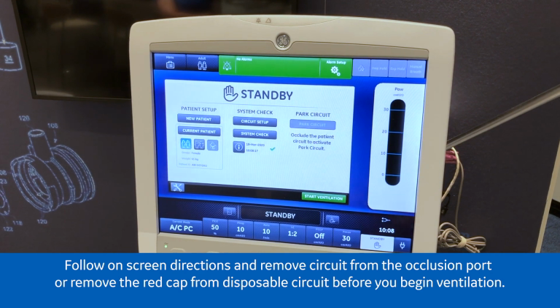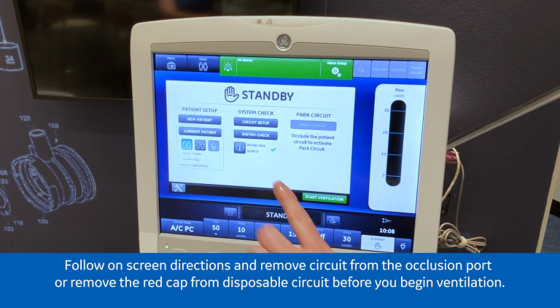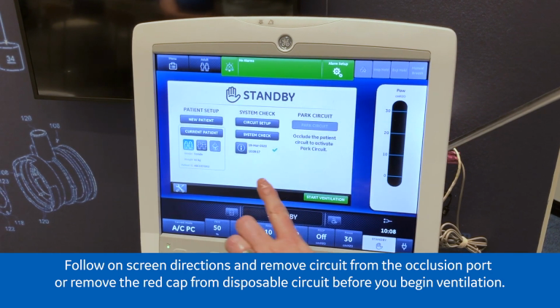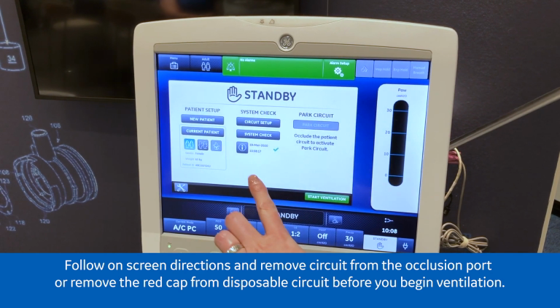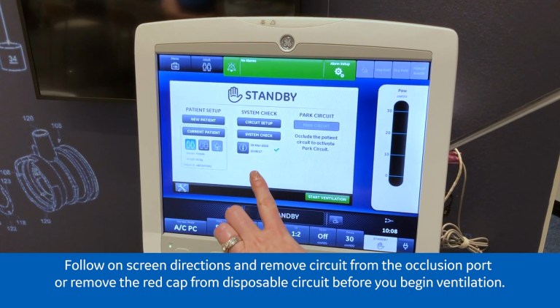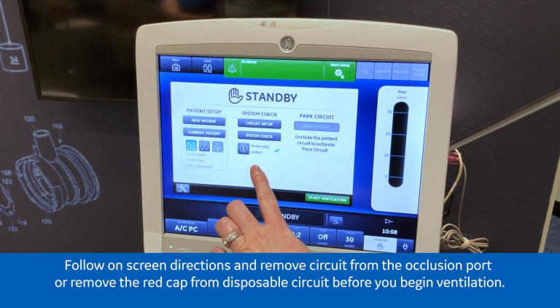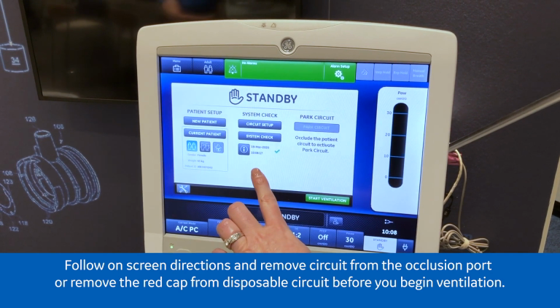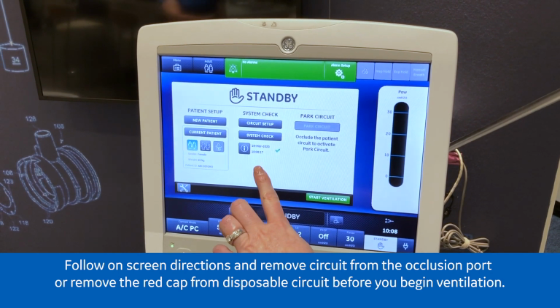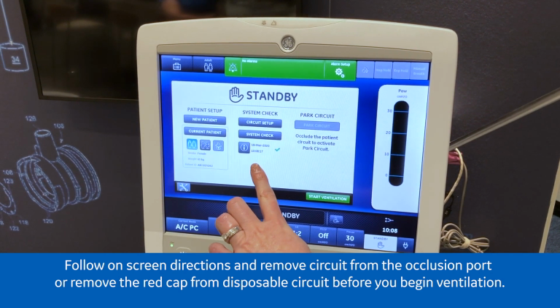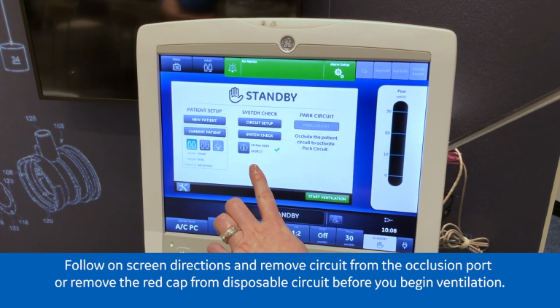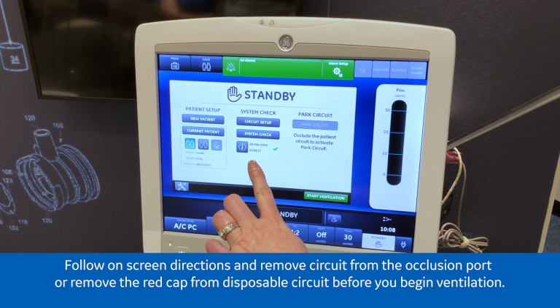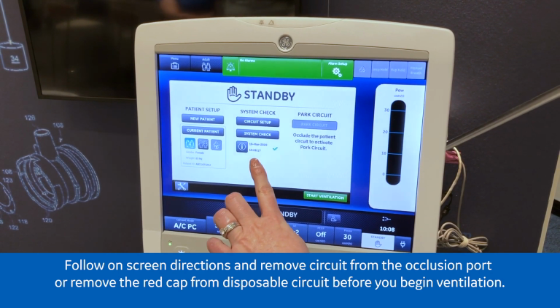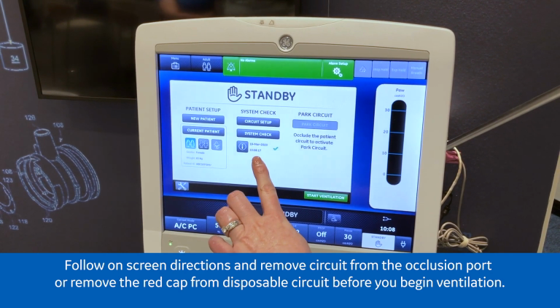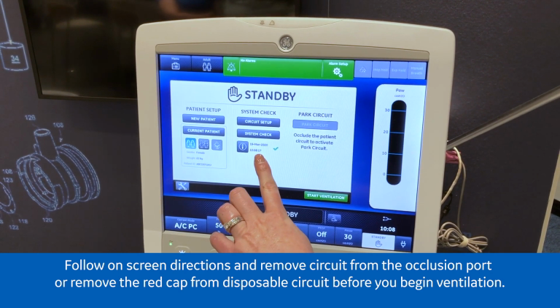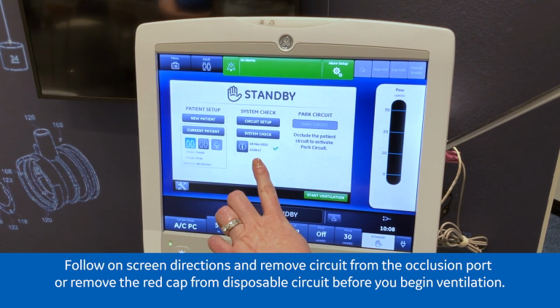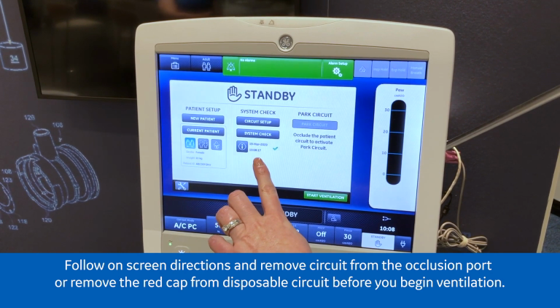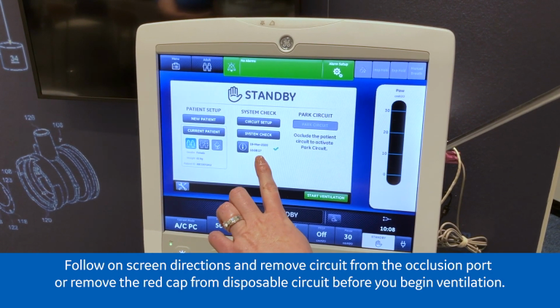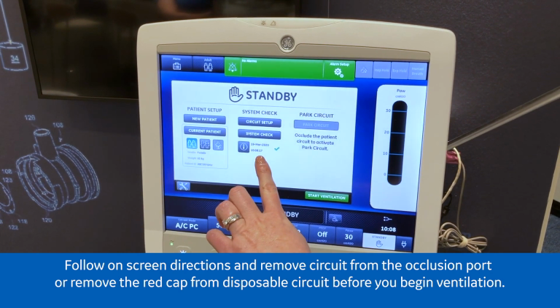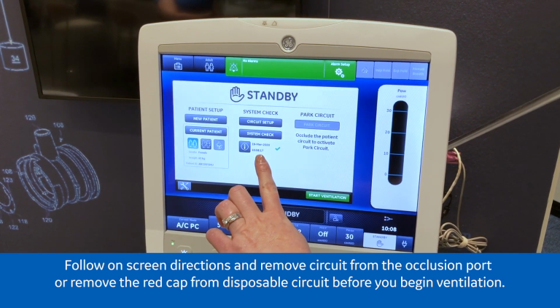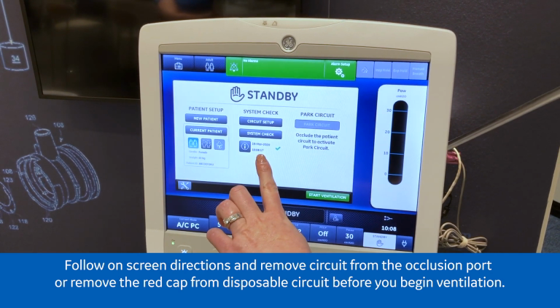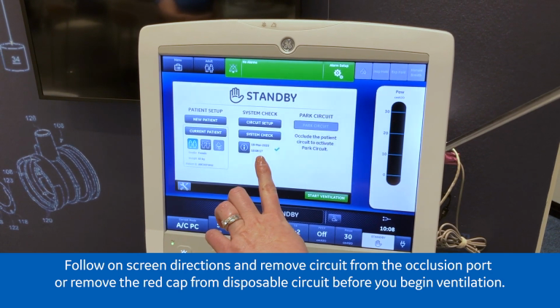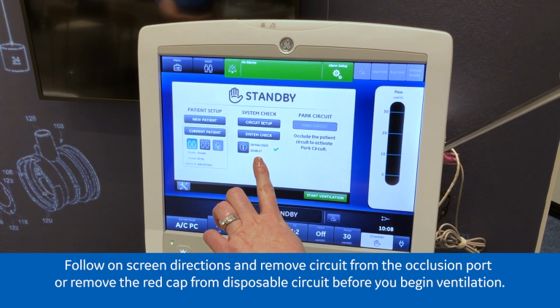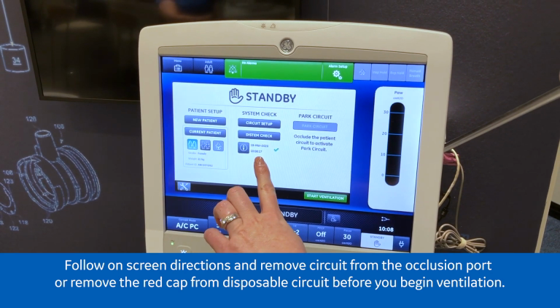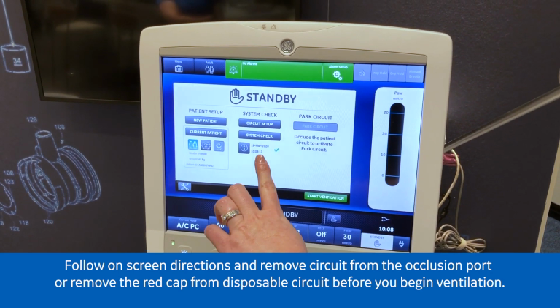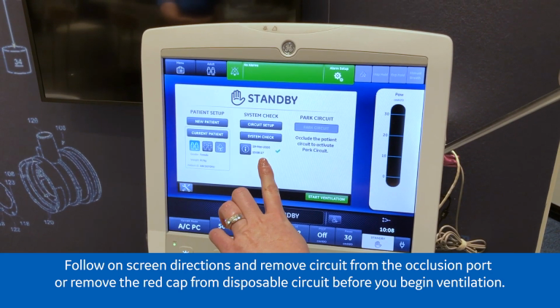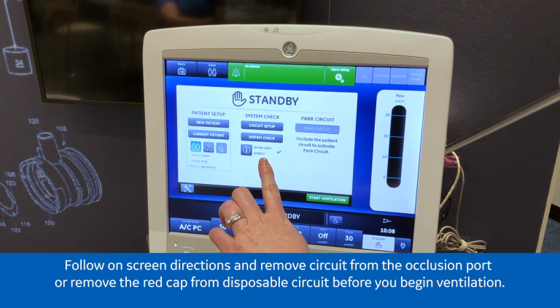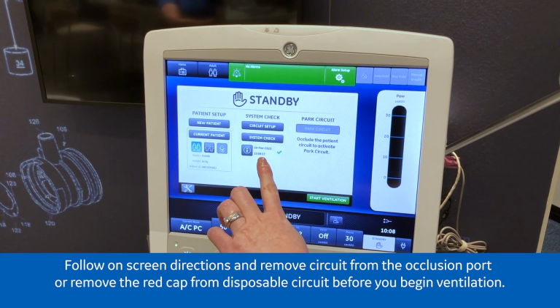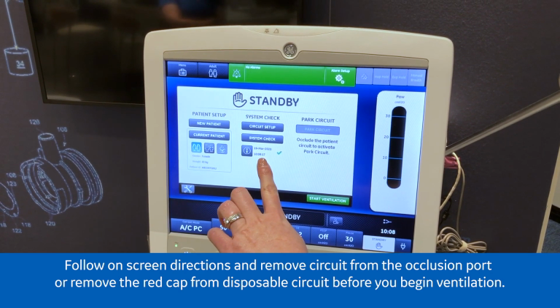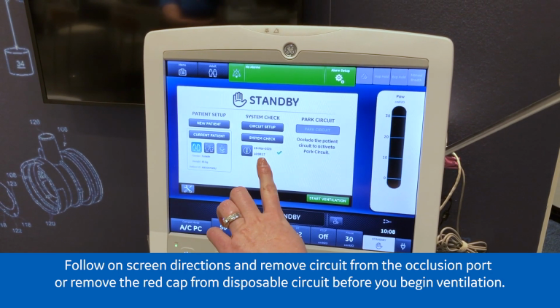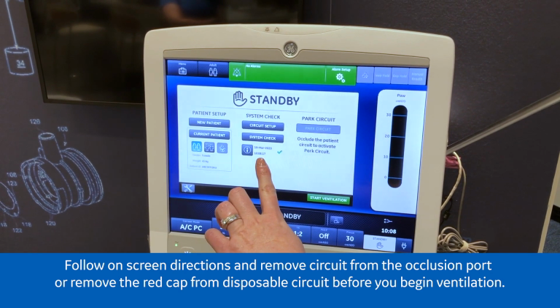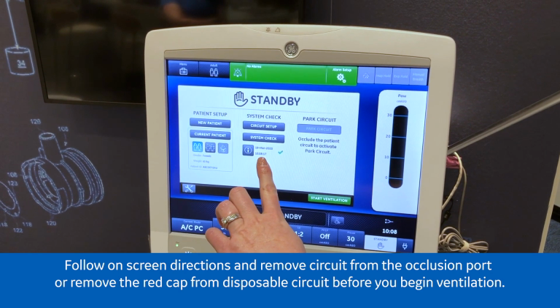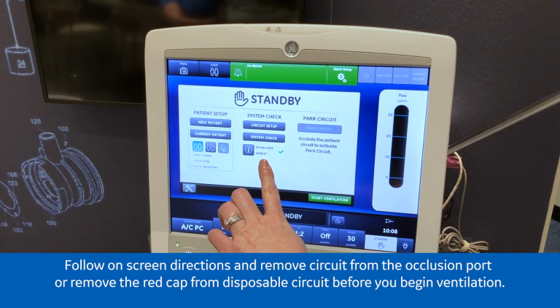A date and time stamp will show on the screen to indicate when the check was last done.